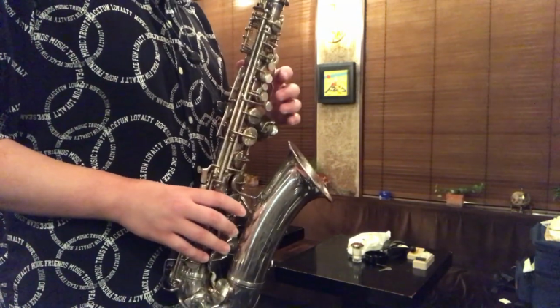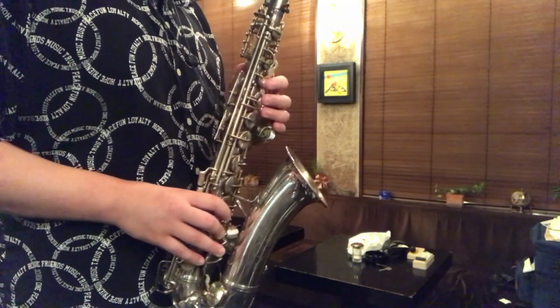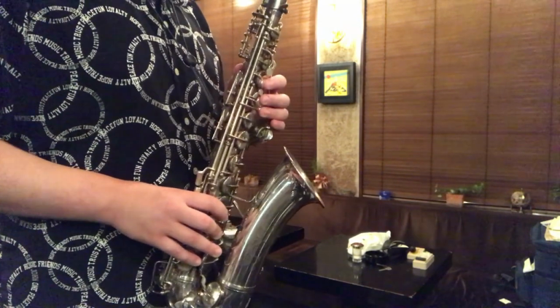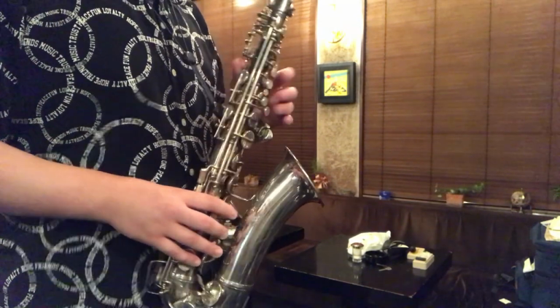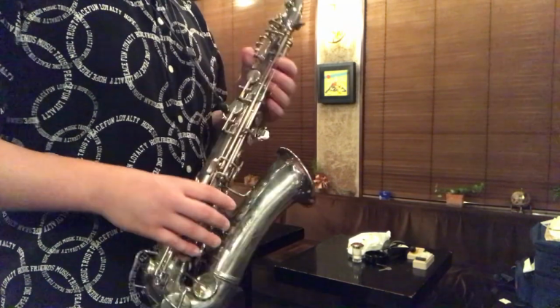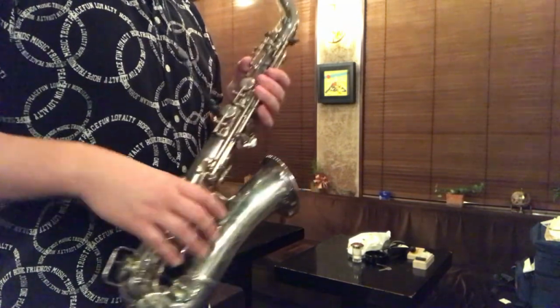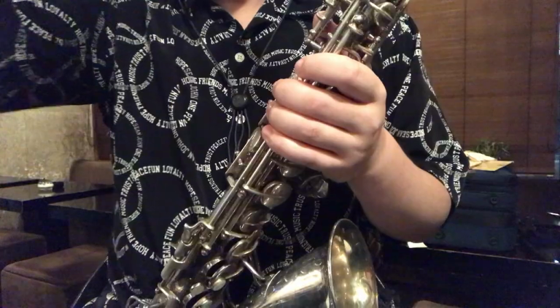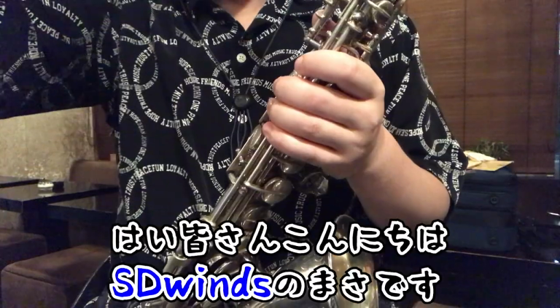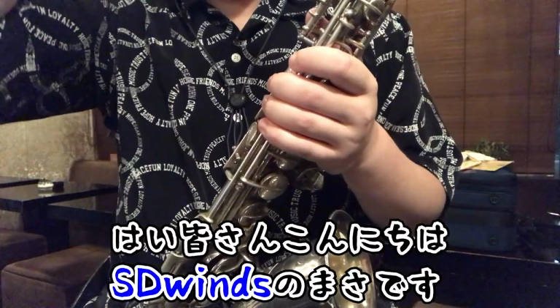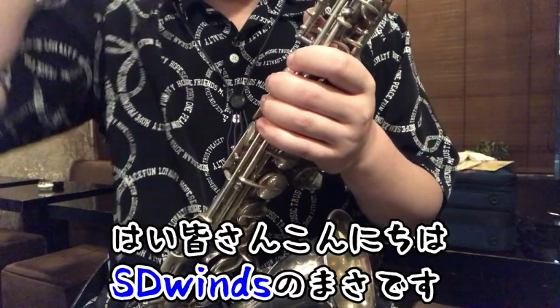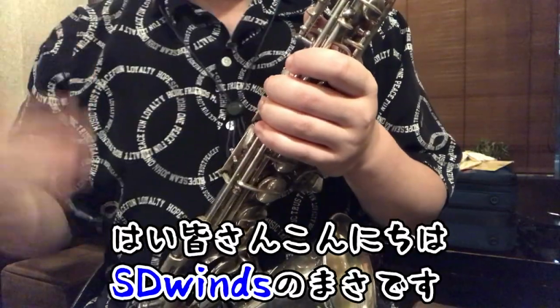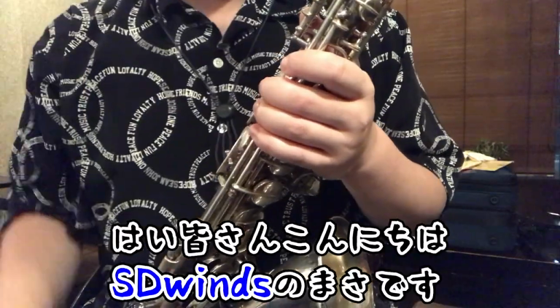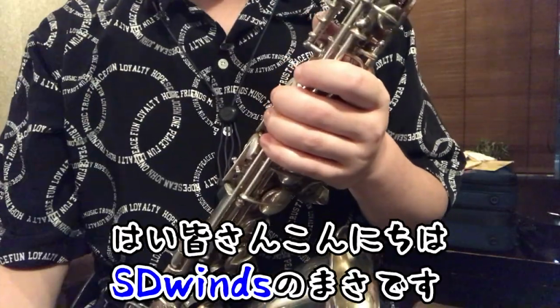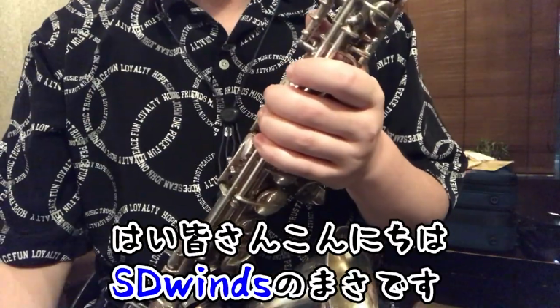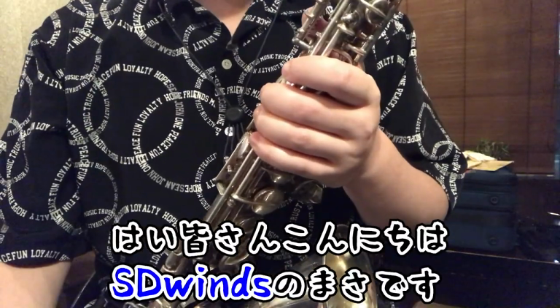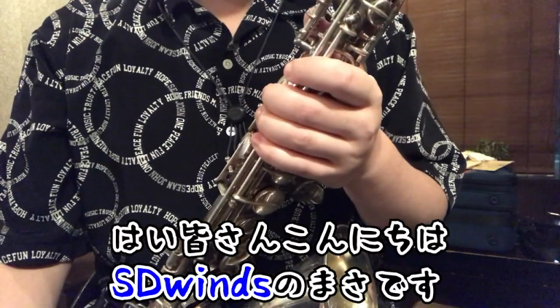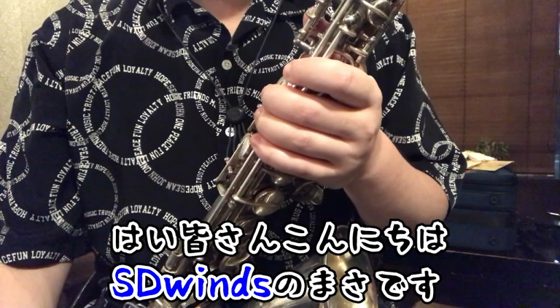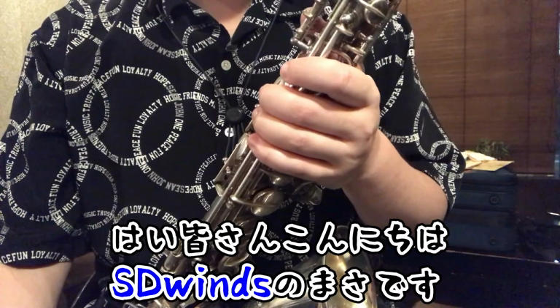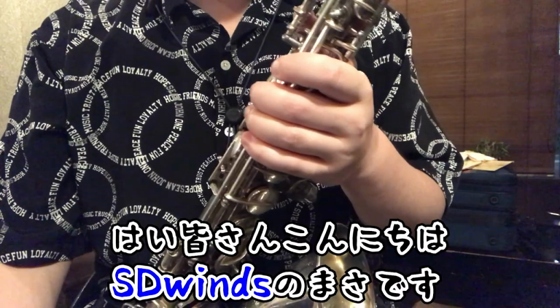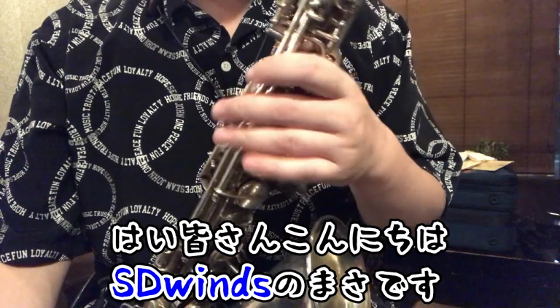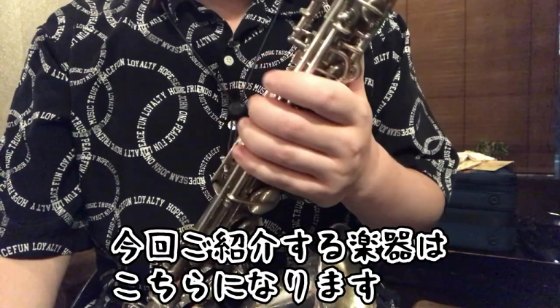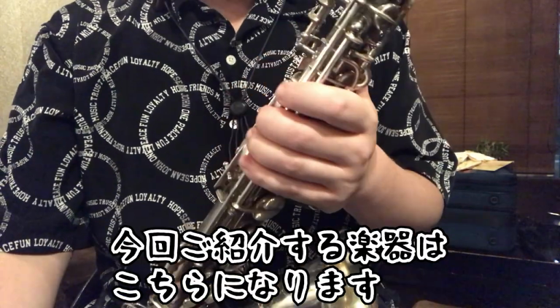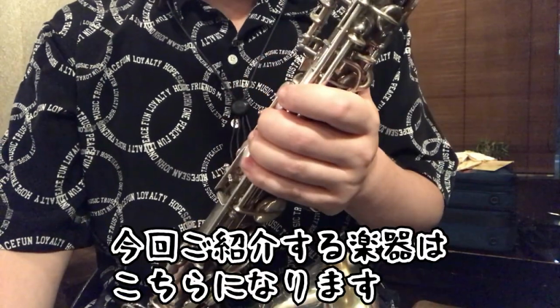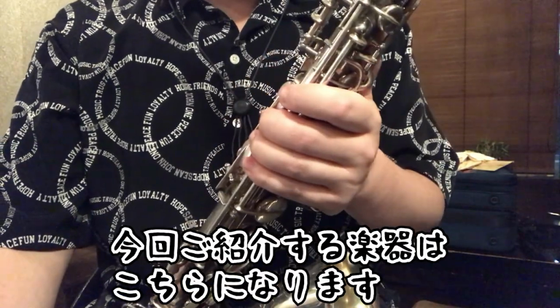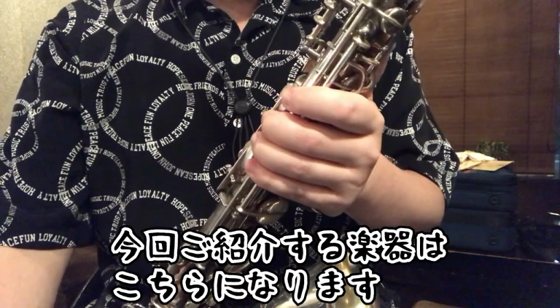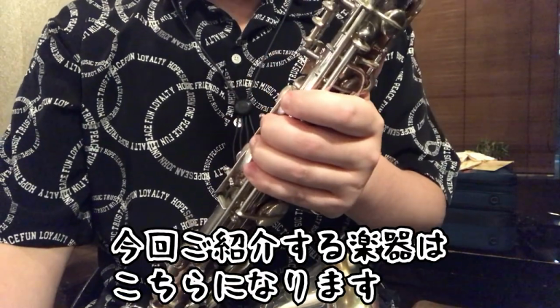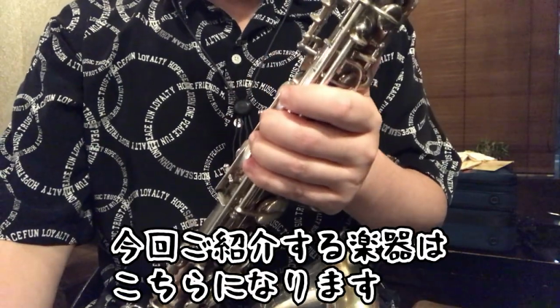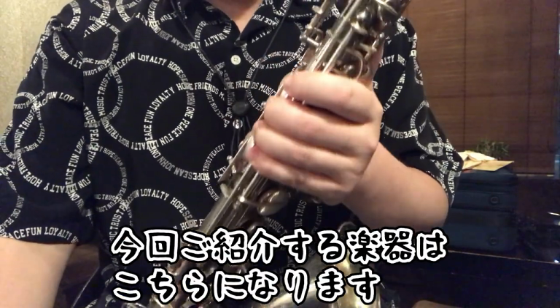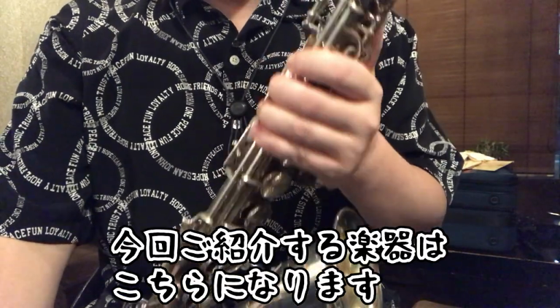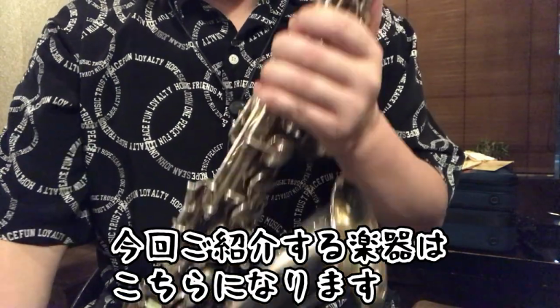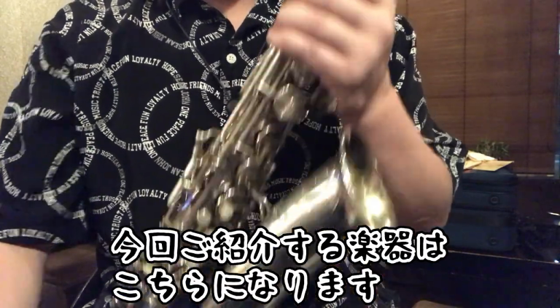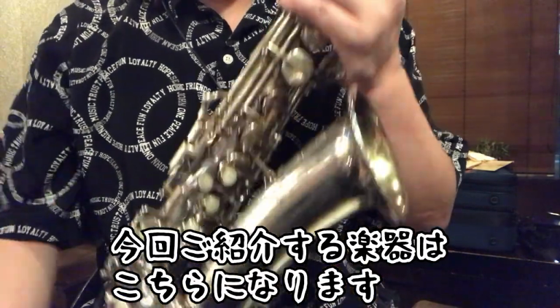Hey everyone! I'm your host S-Winz. This is what I do.